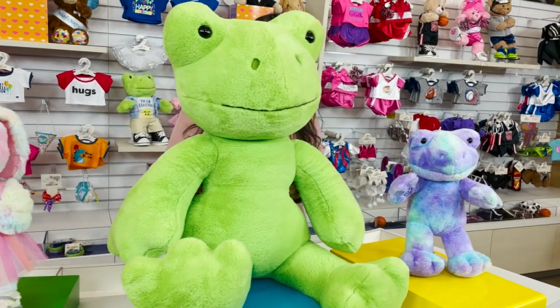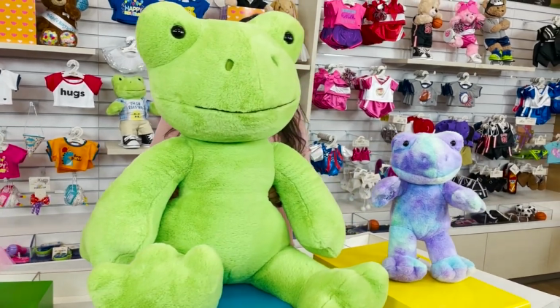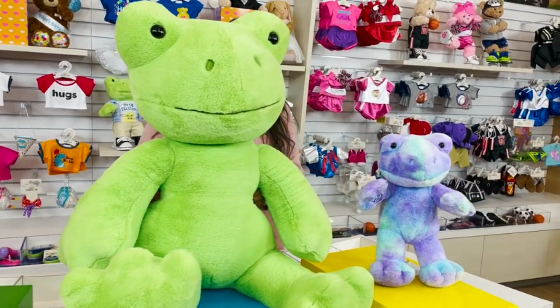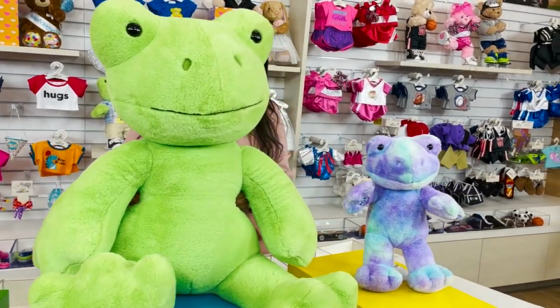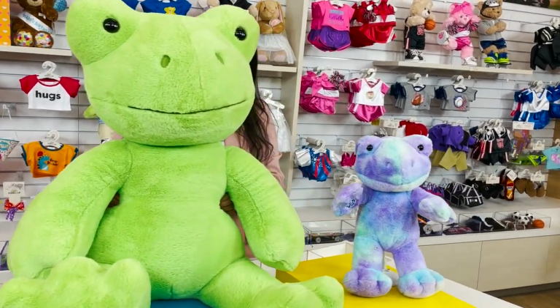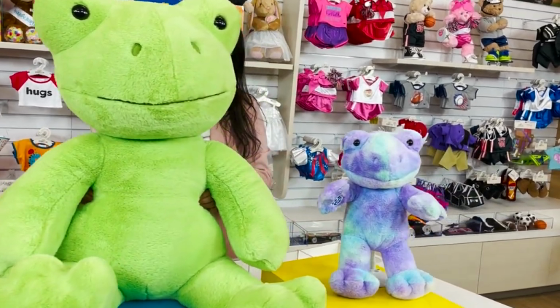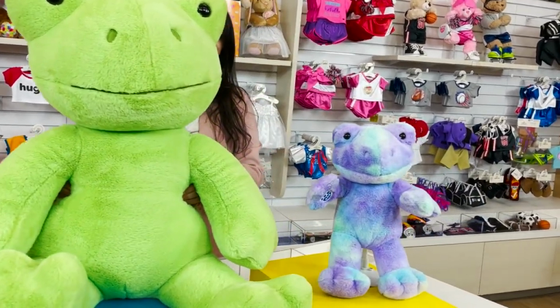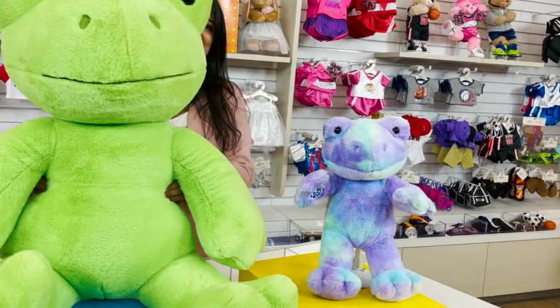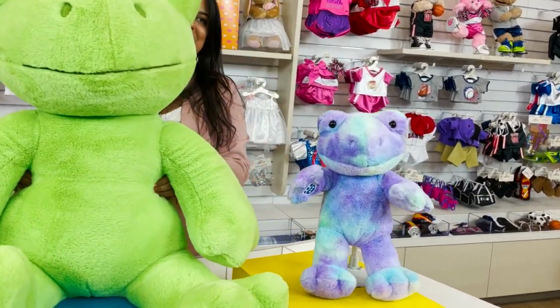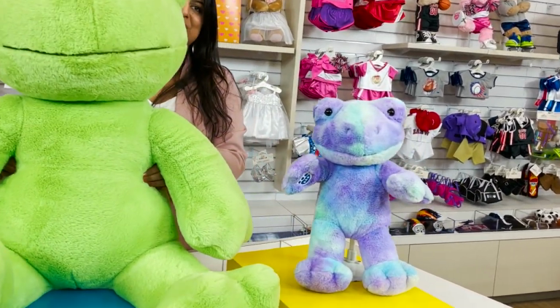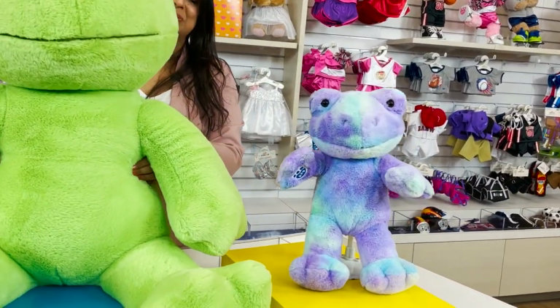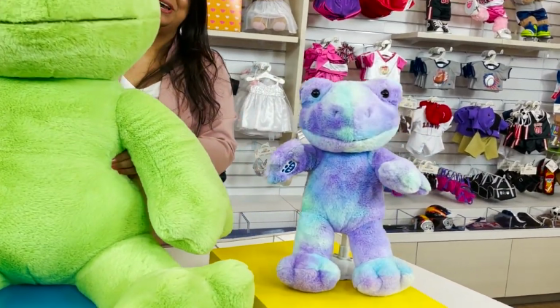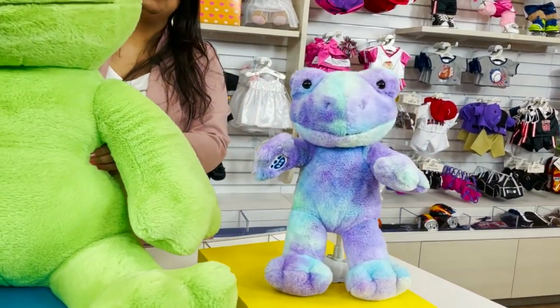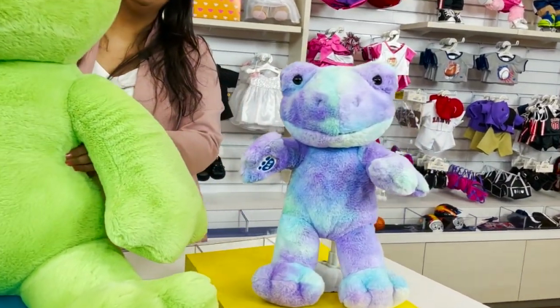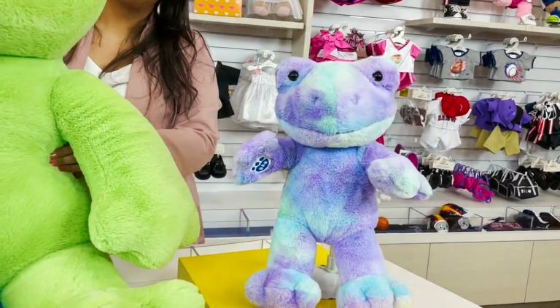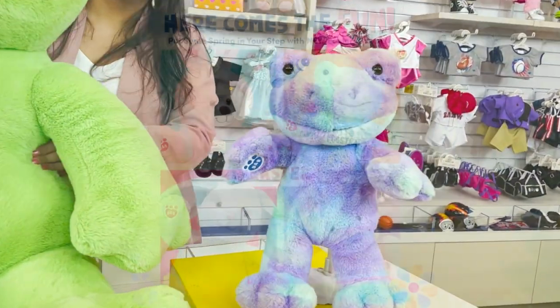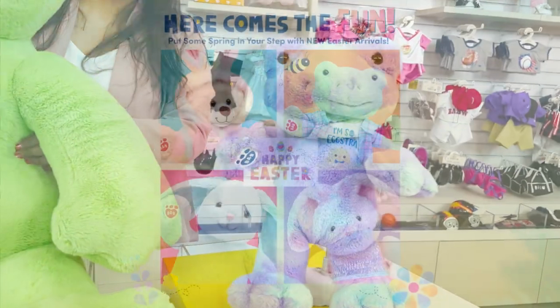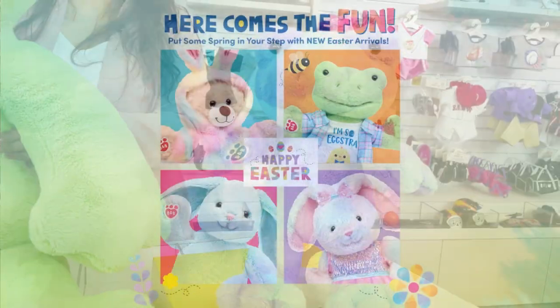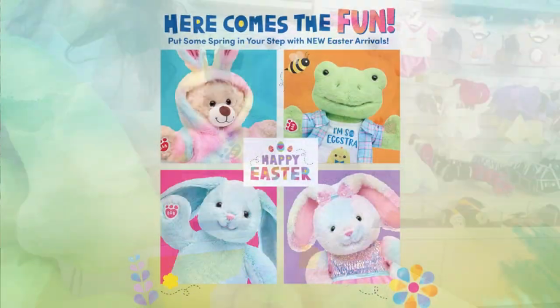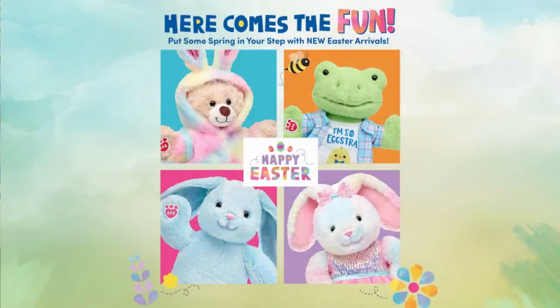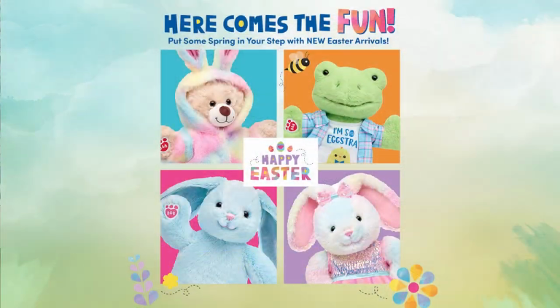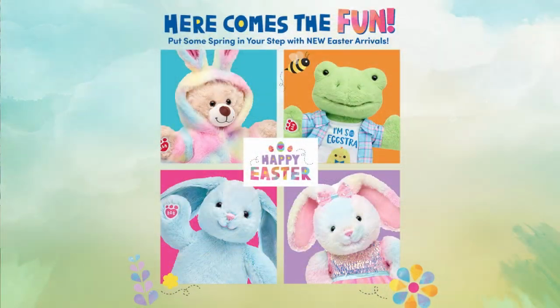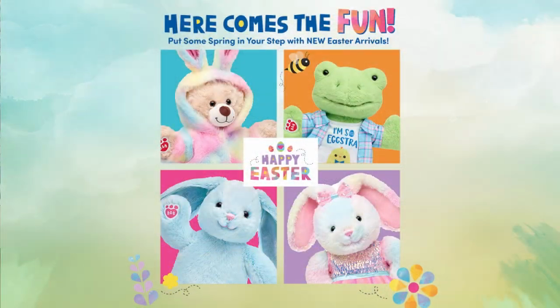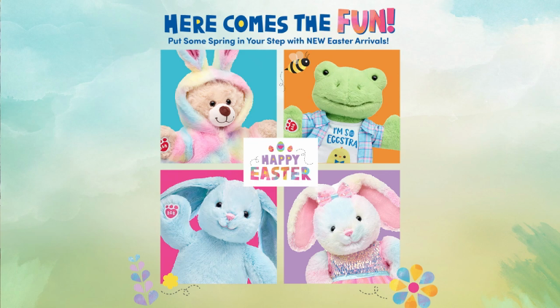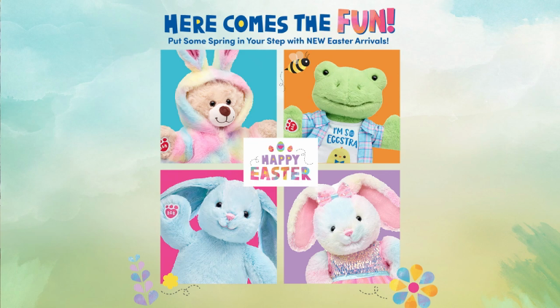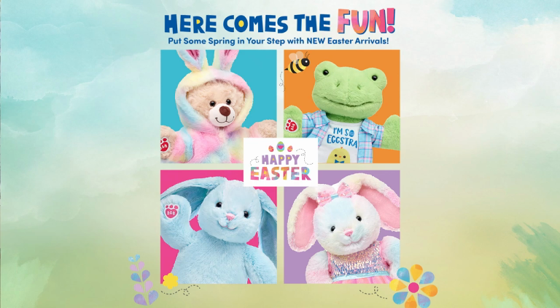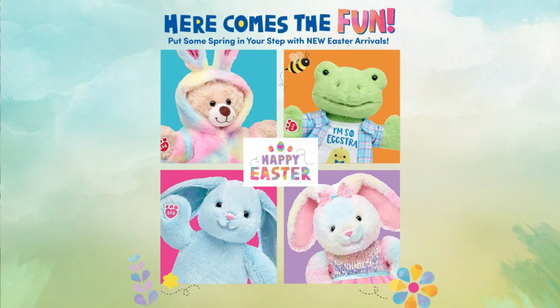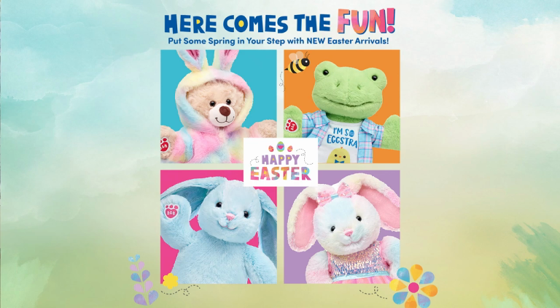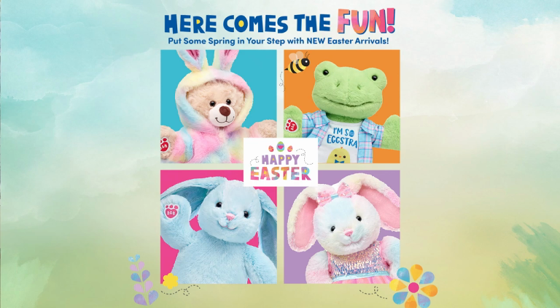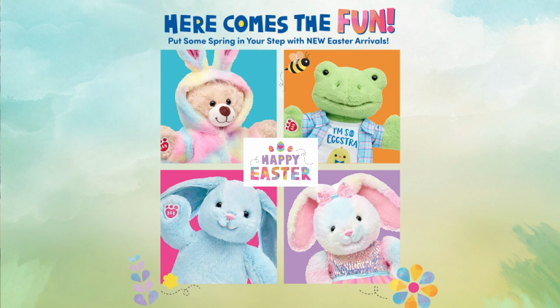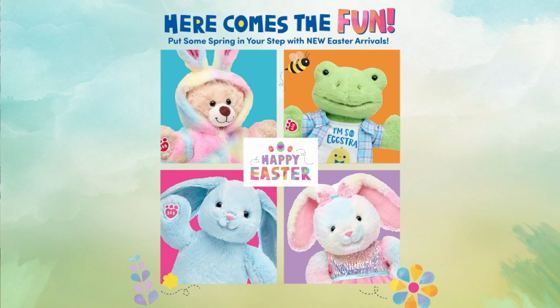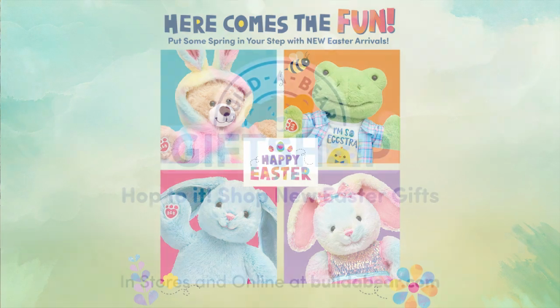Thank you for joining me today. Check out the rest of our collection online and in stores now for Easter.